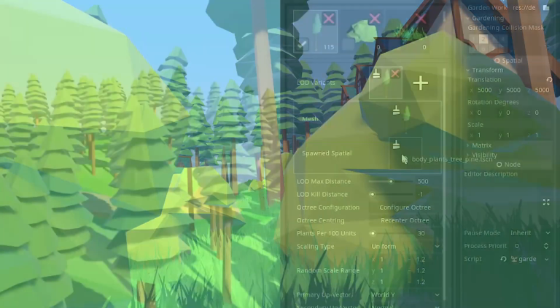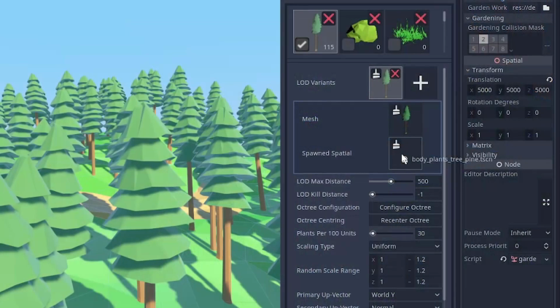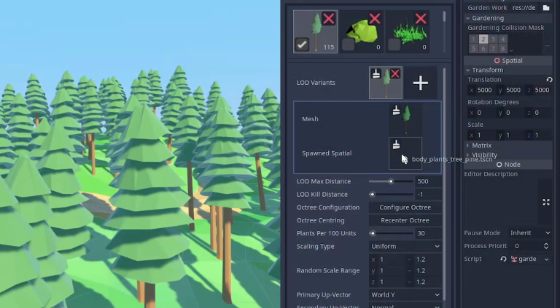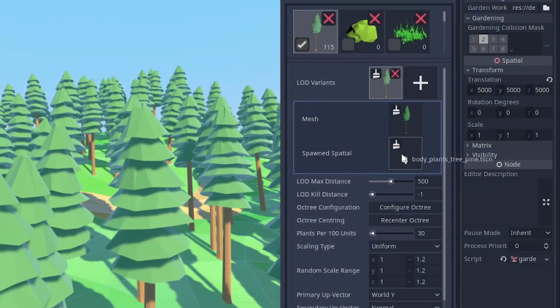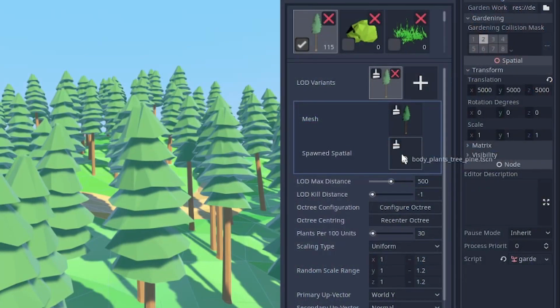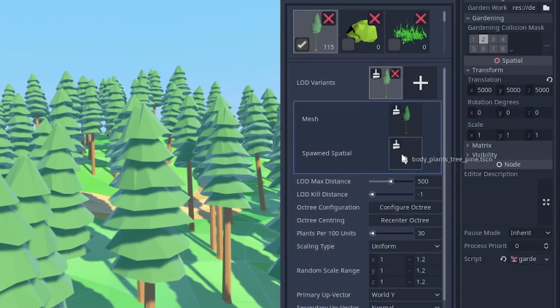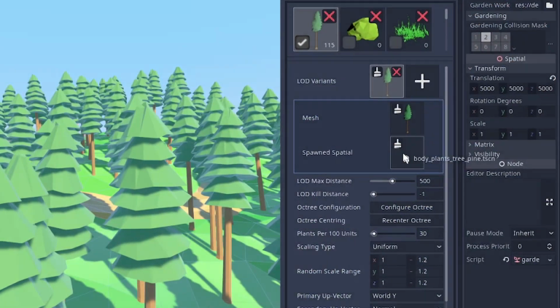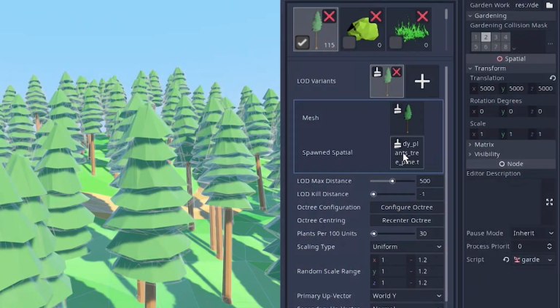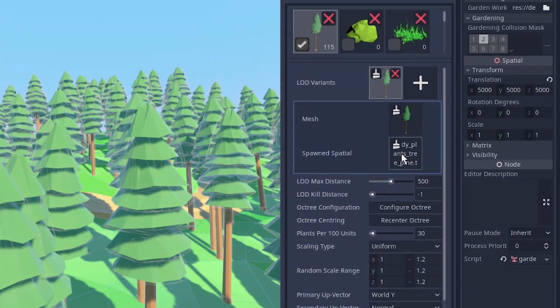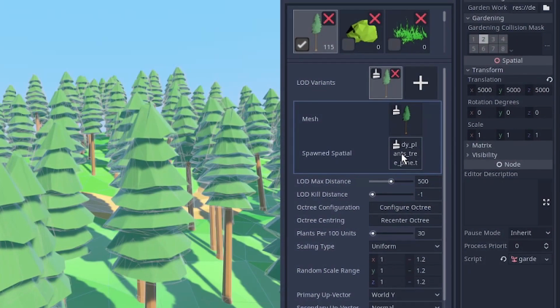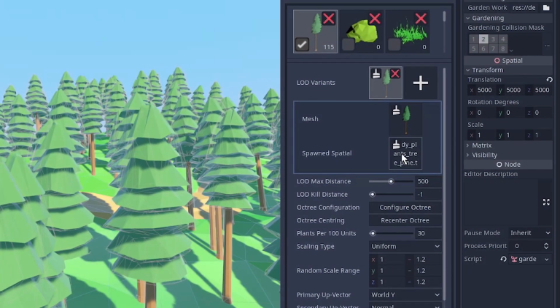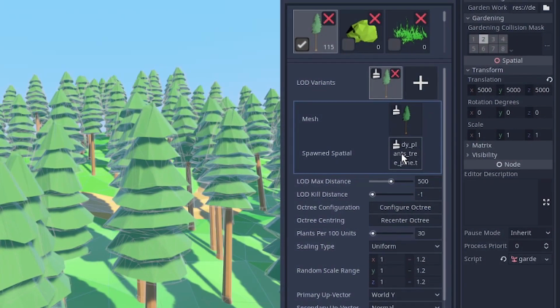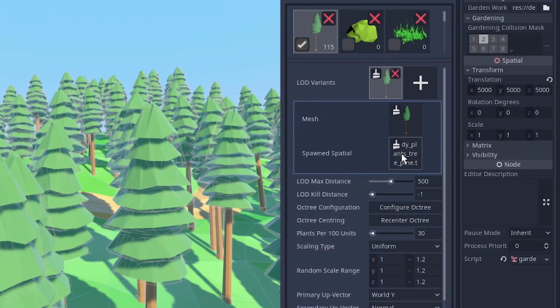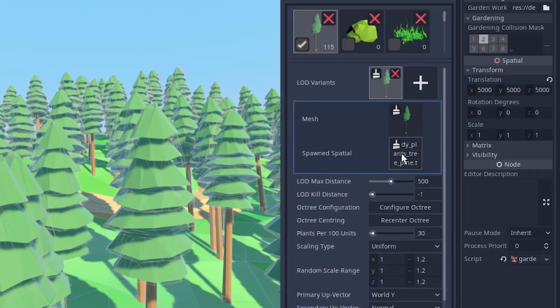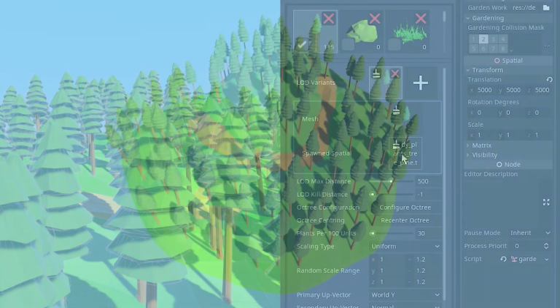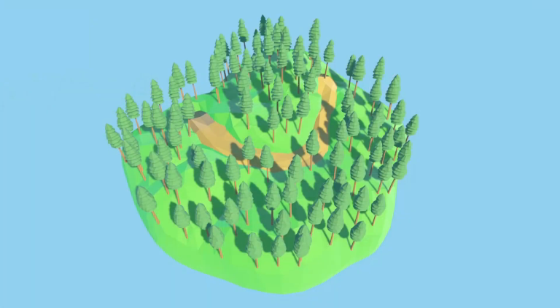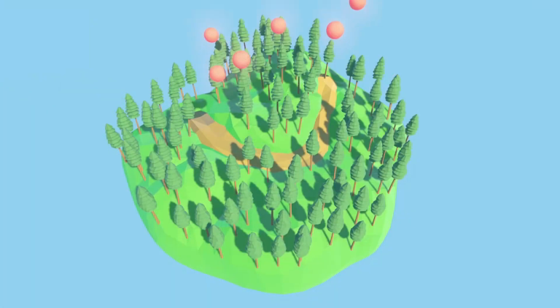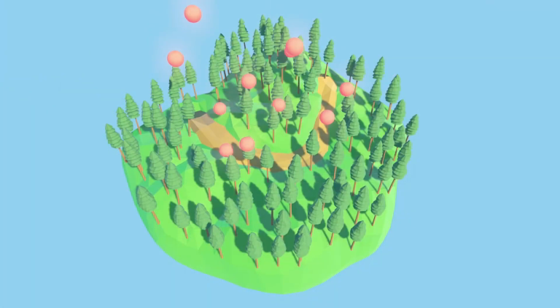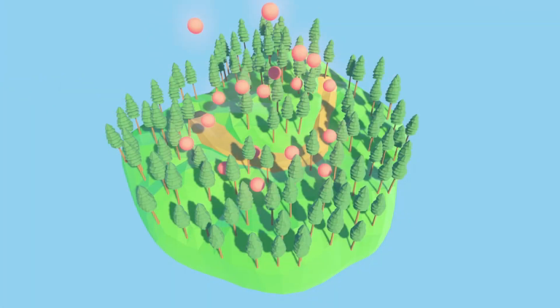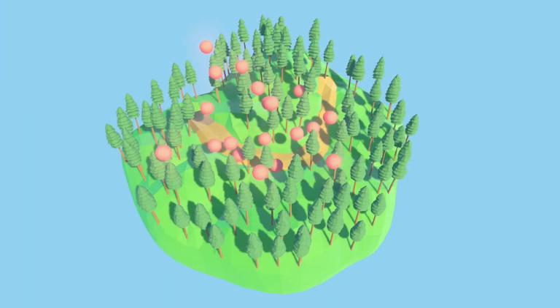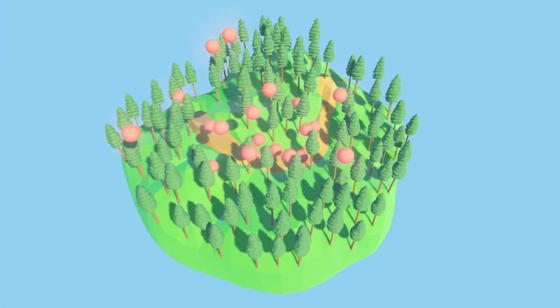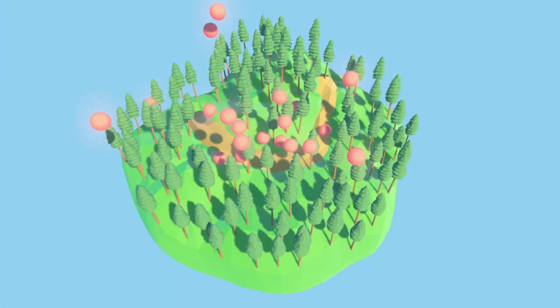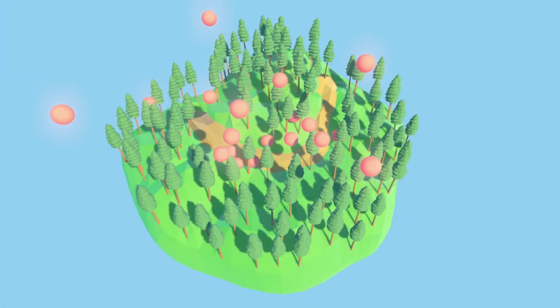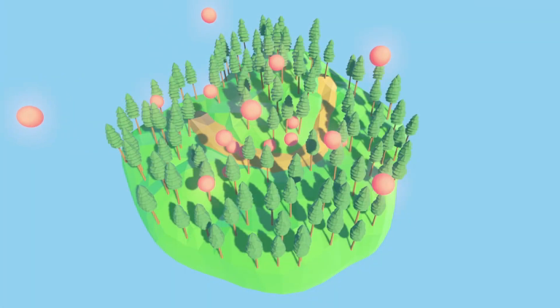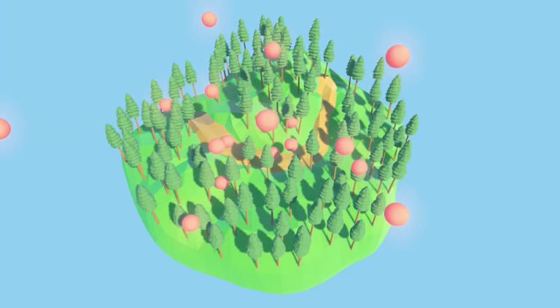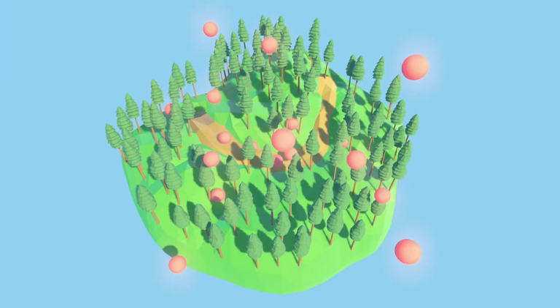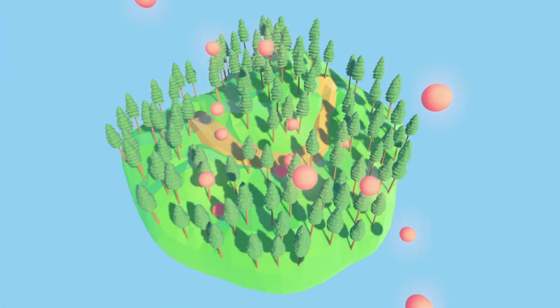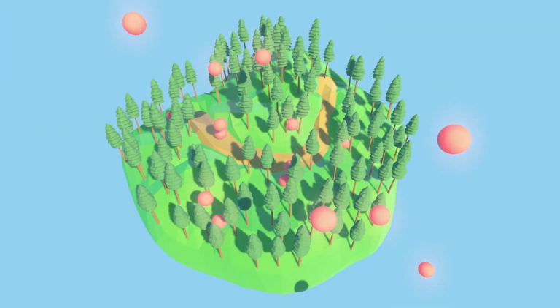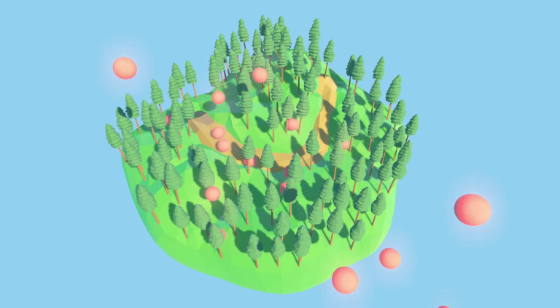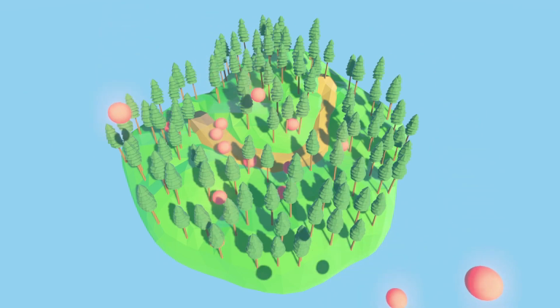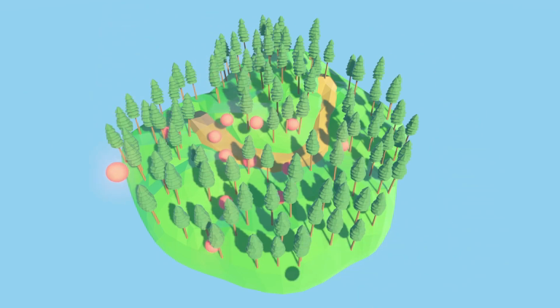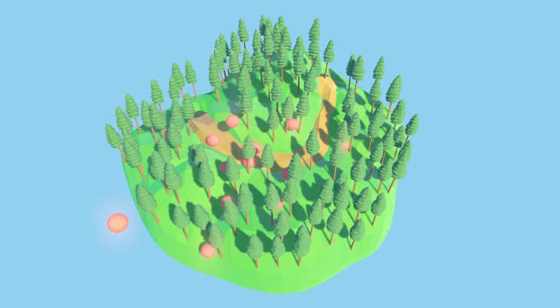And don't forget about collision. Every object can spawn a node with custom behavior, physics bodies included.